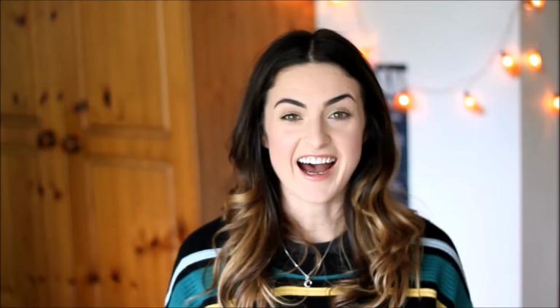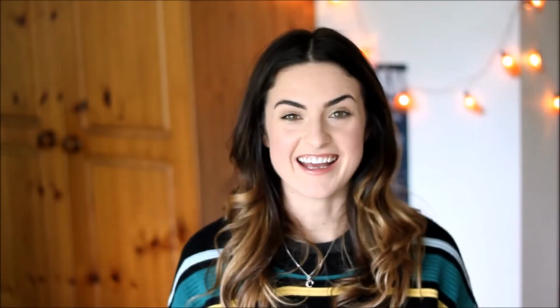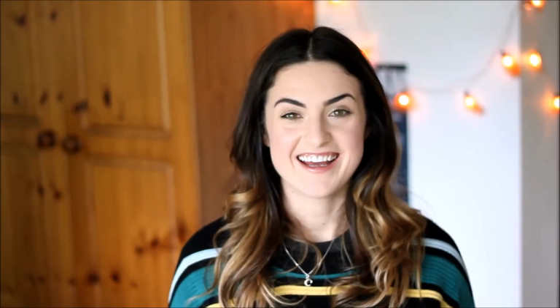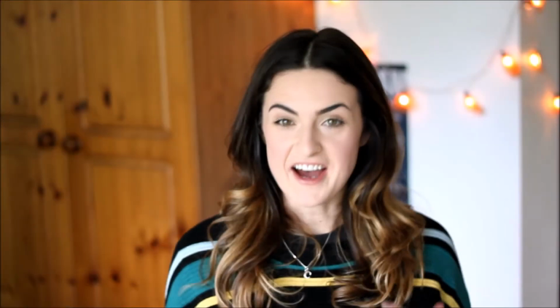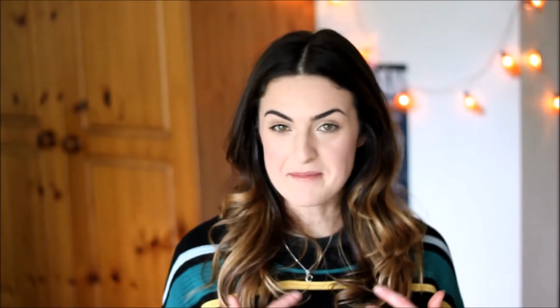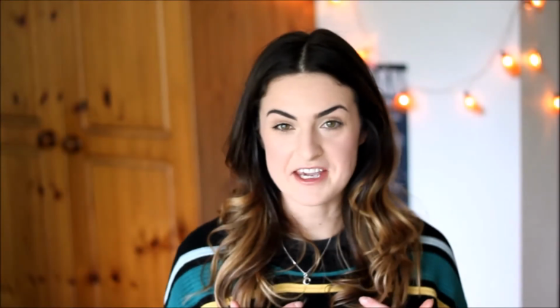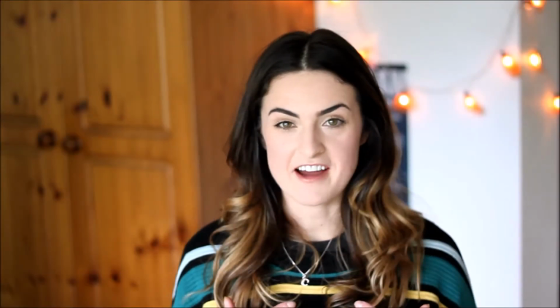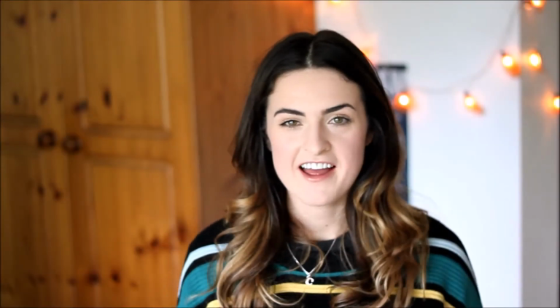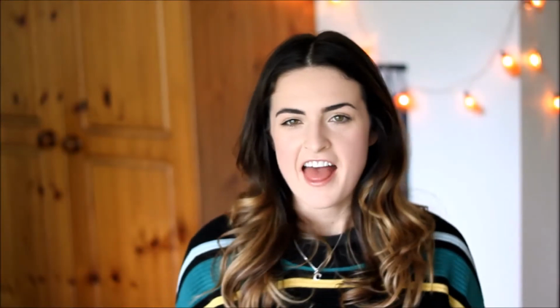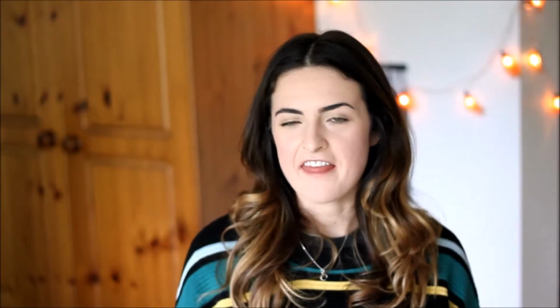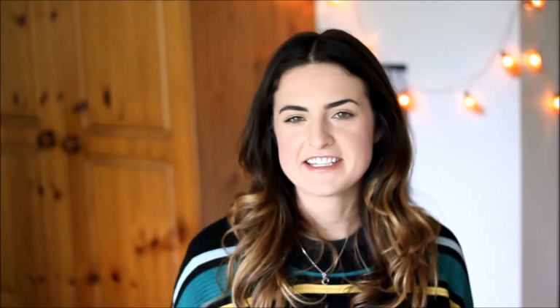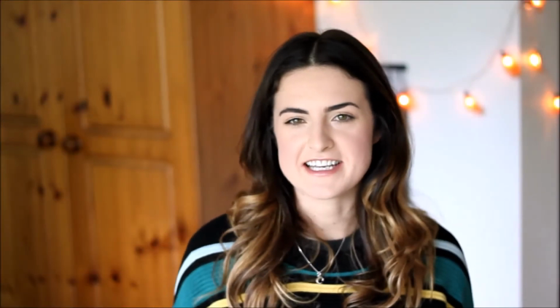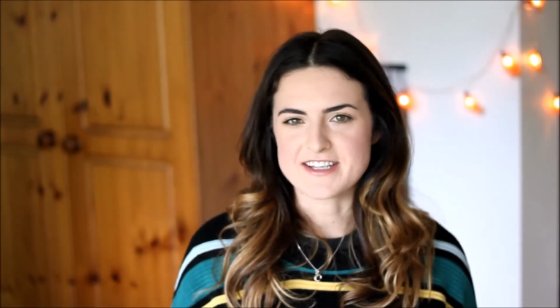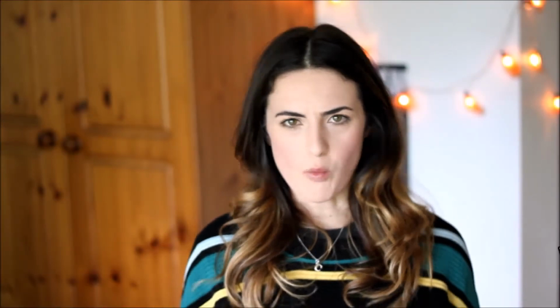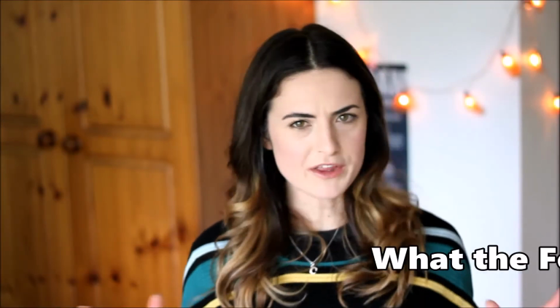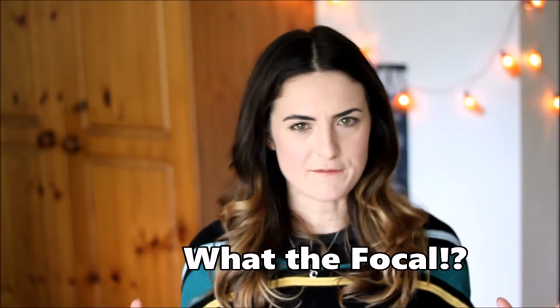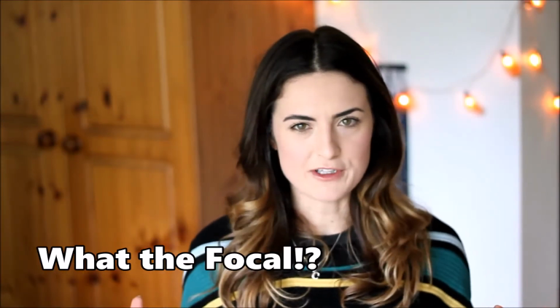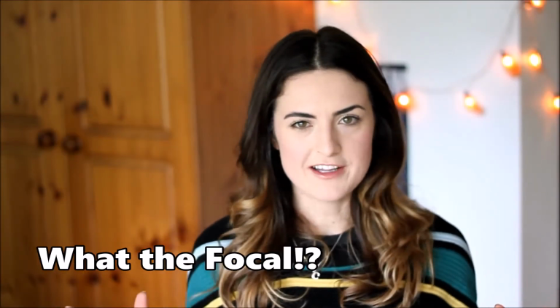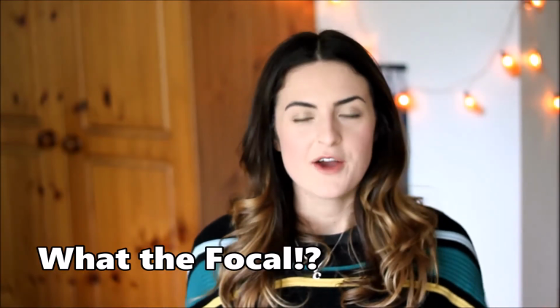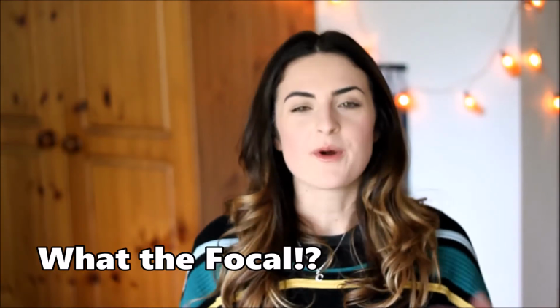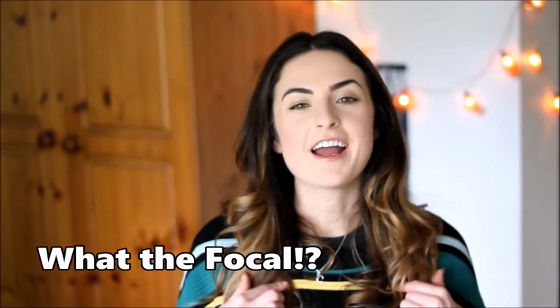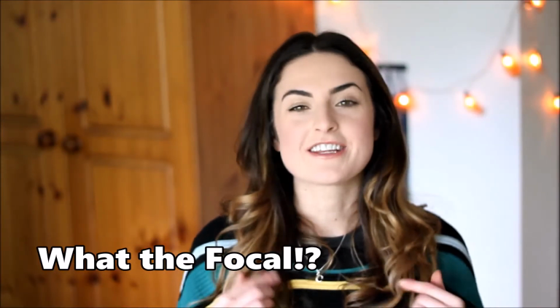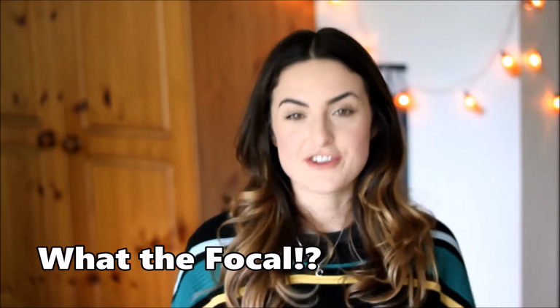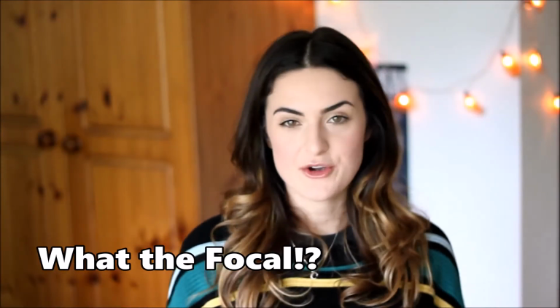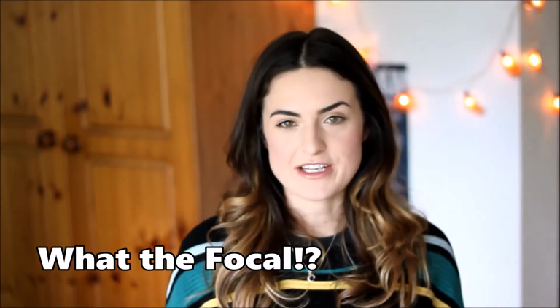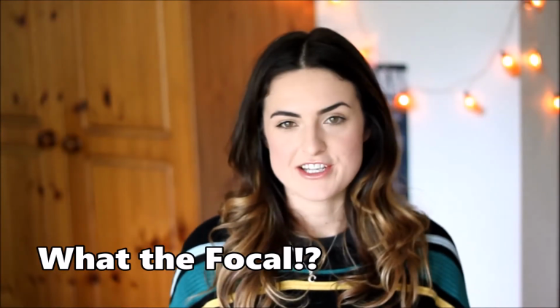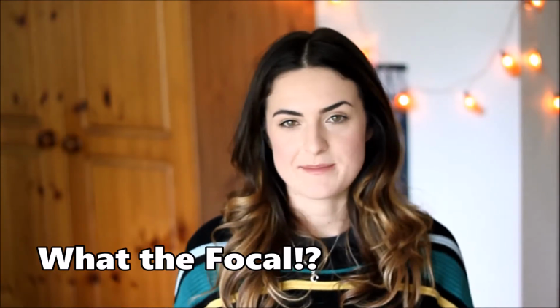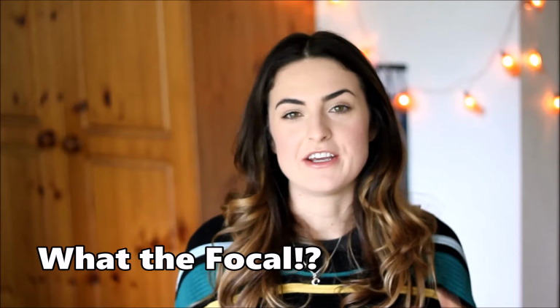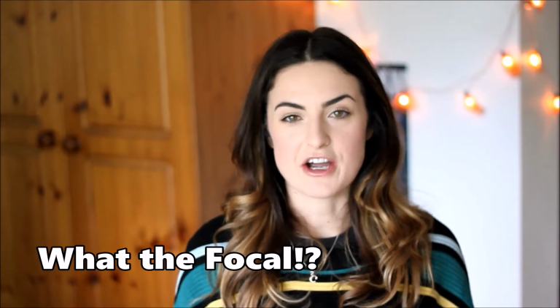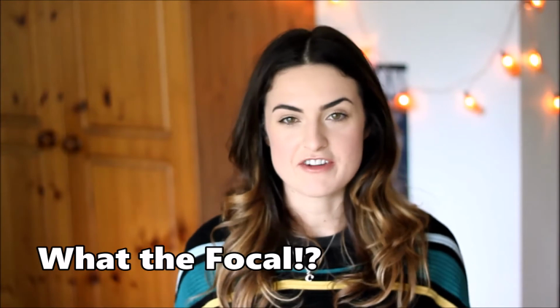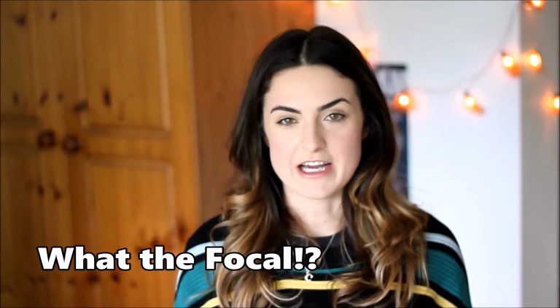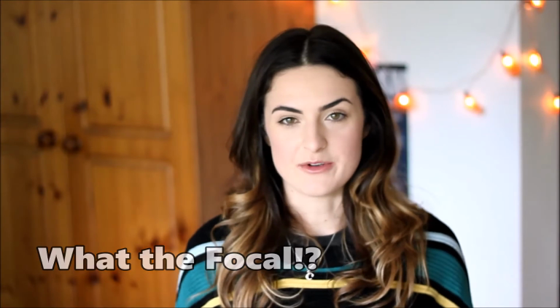Hi, I'm Ciara and this is WTFL where I answer your questions about the Irish language.